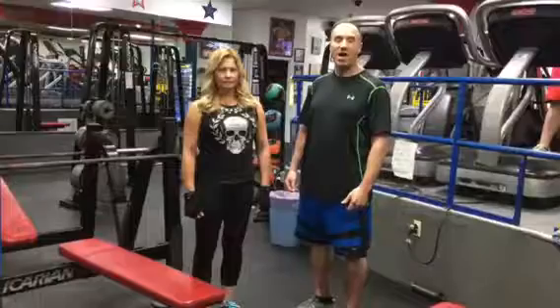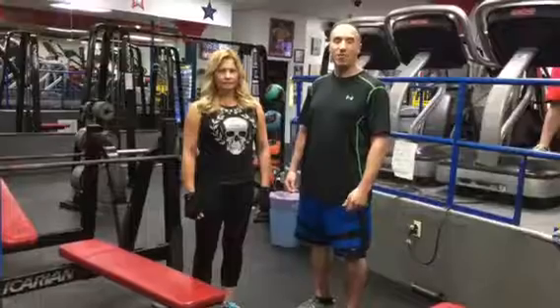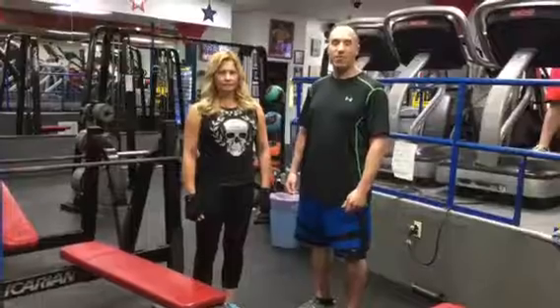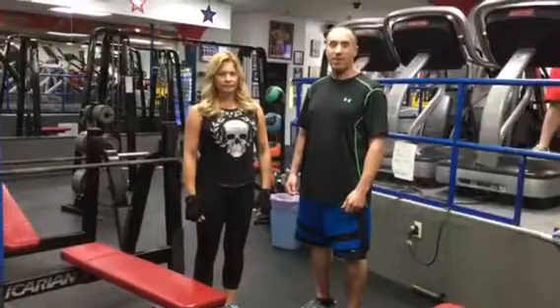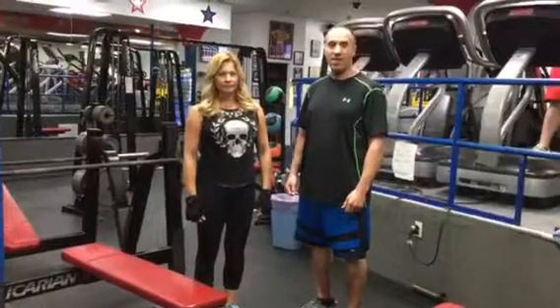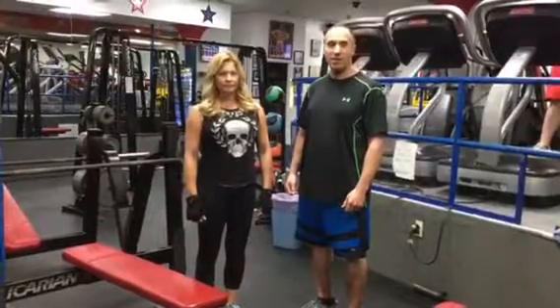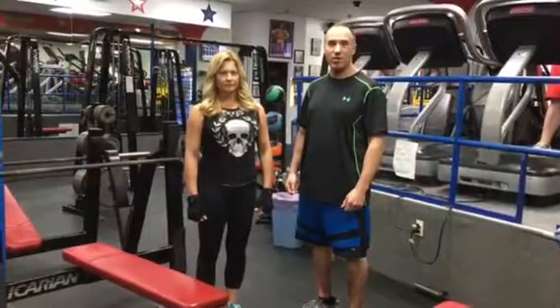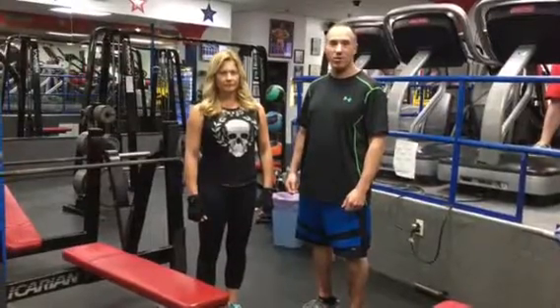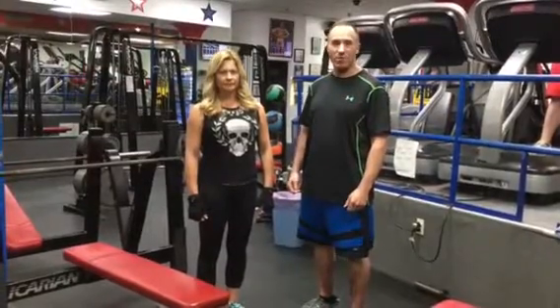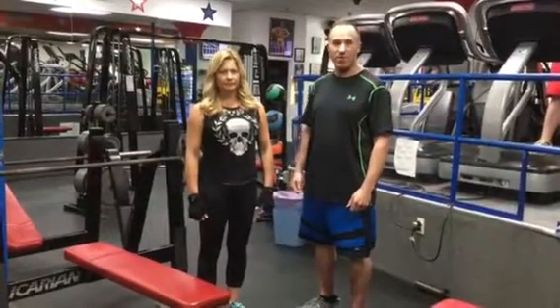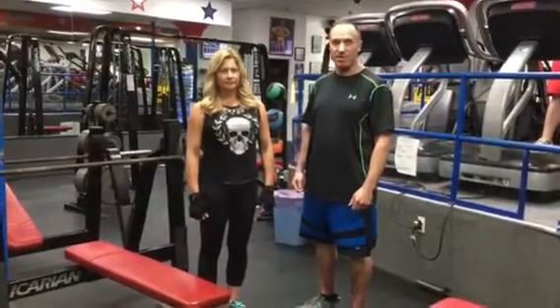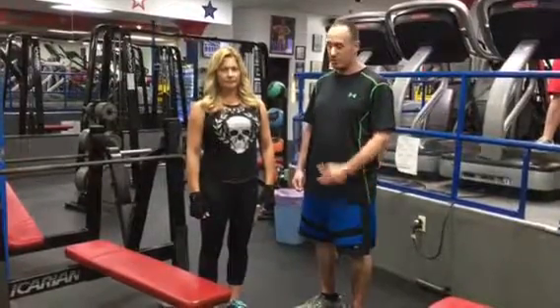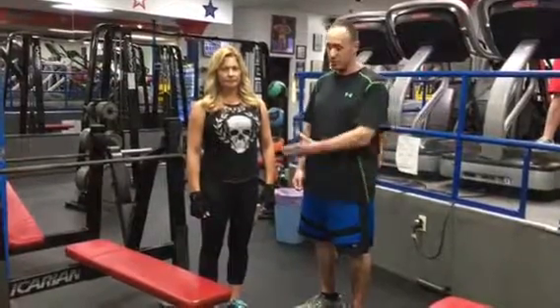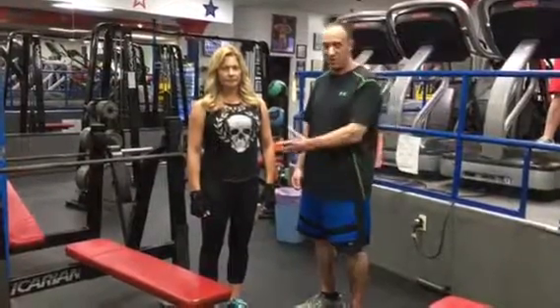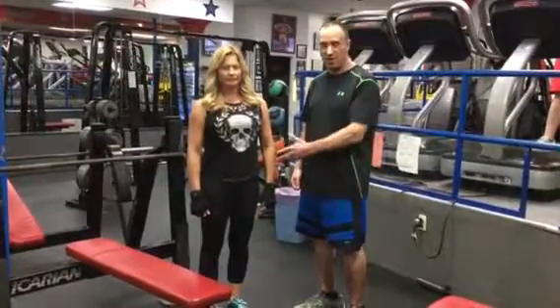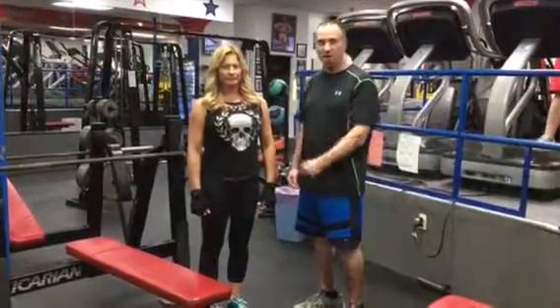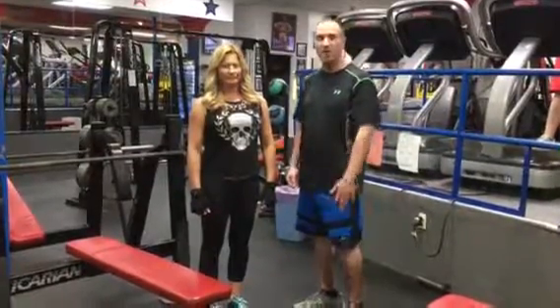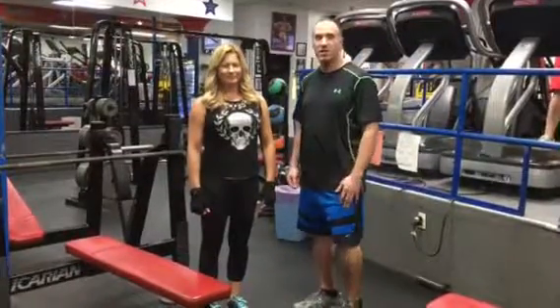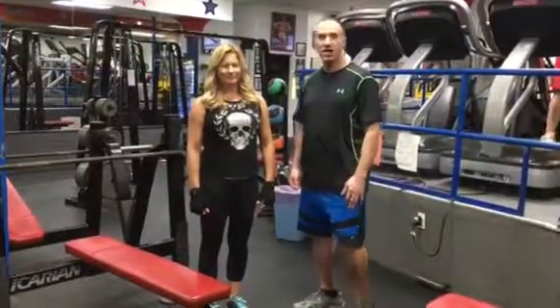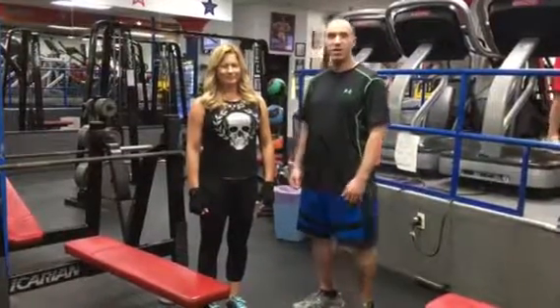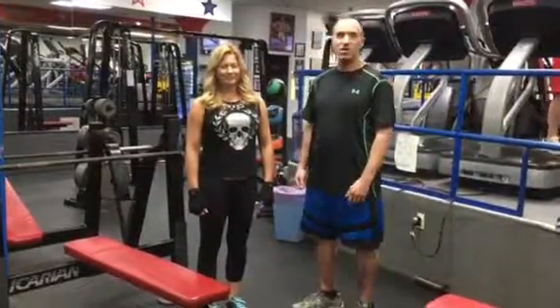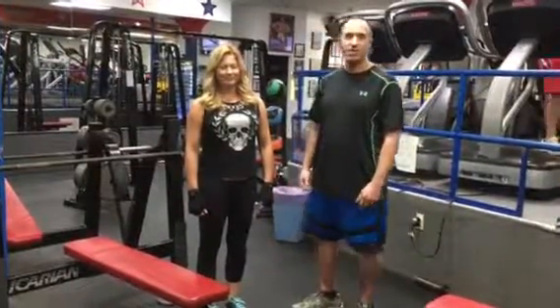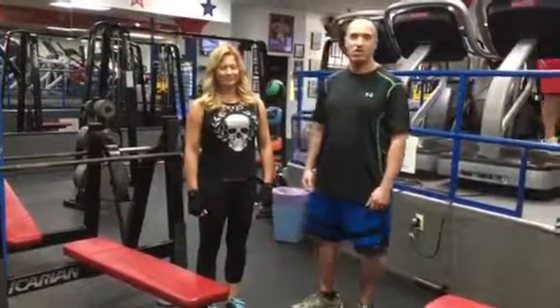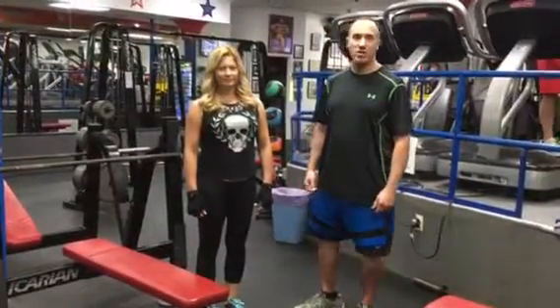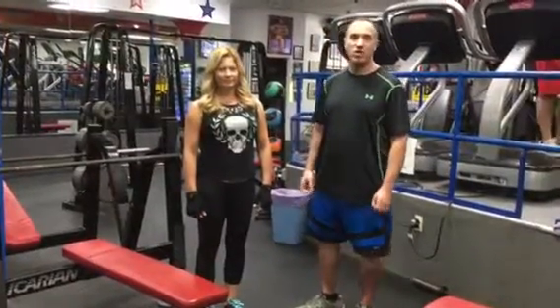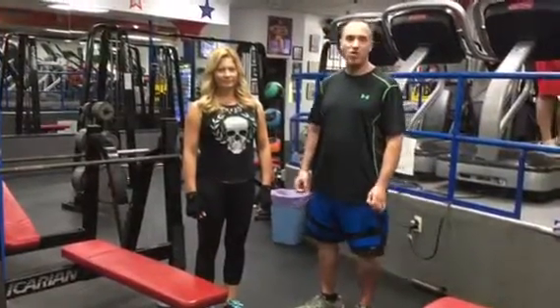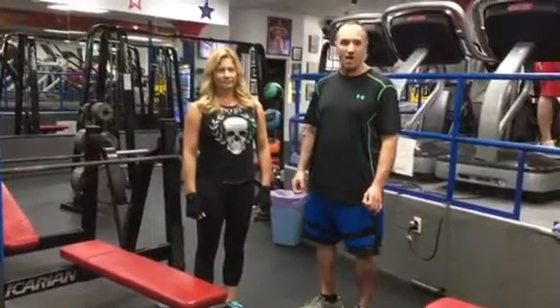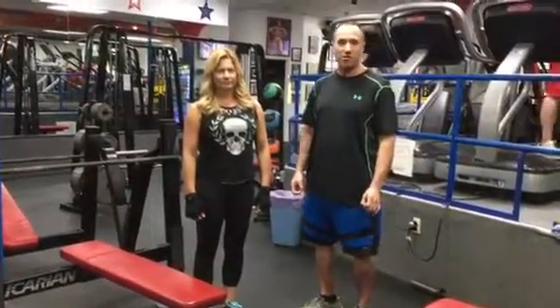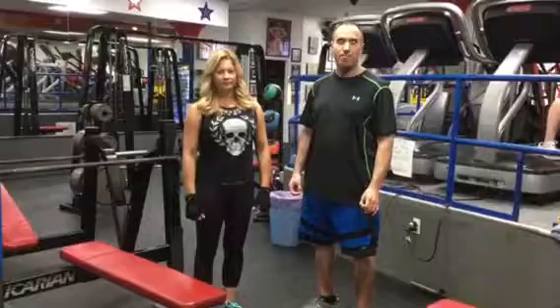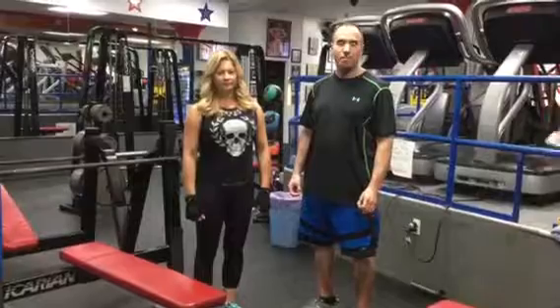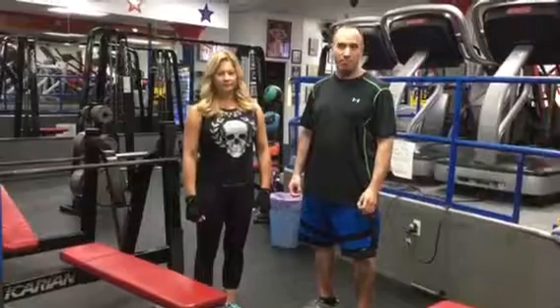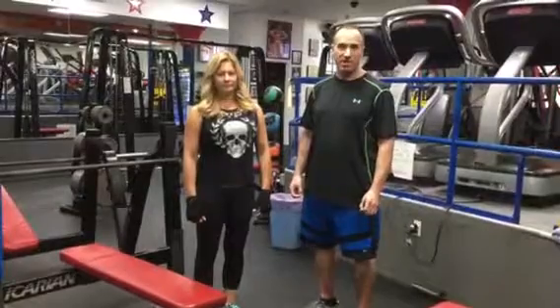Hi, I'm Phil Panacchia. We're at New Doll Fitness. This is Cynthia. Today, we're going to demonstrate the Geronder Bench Press.